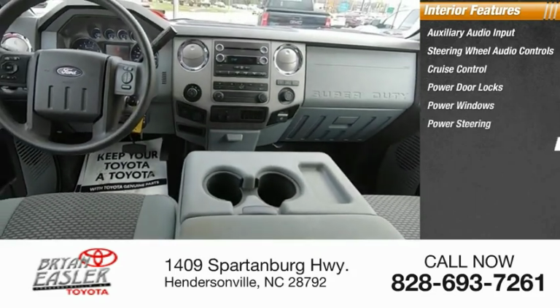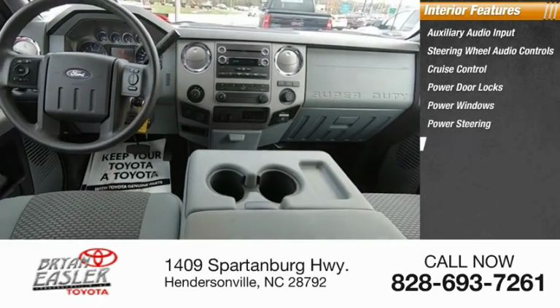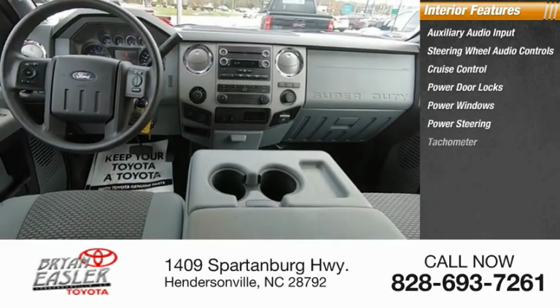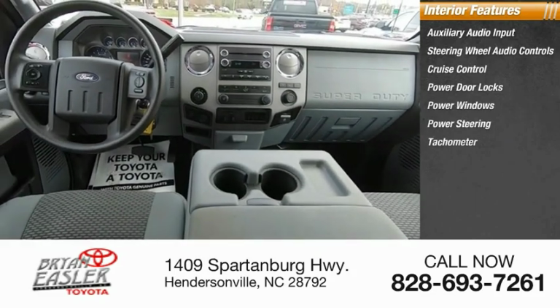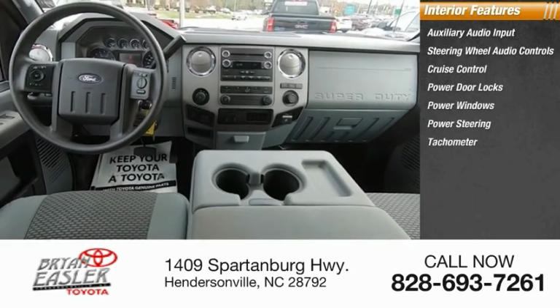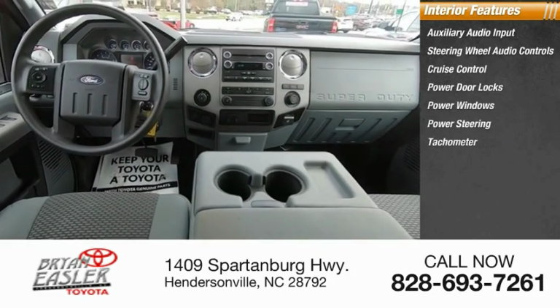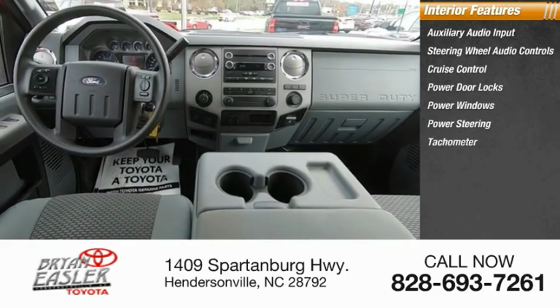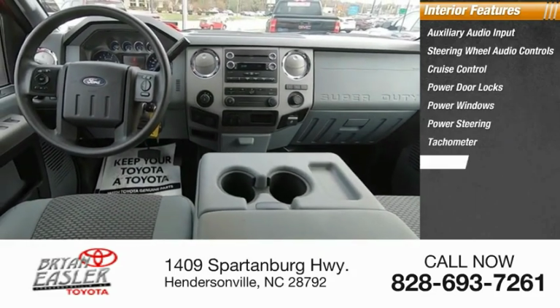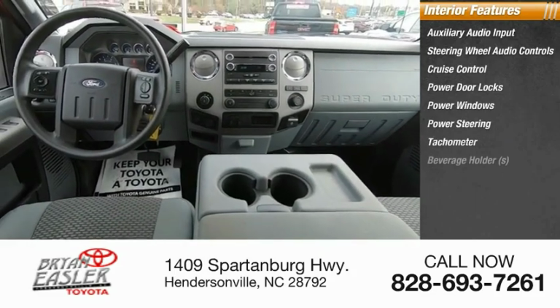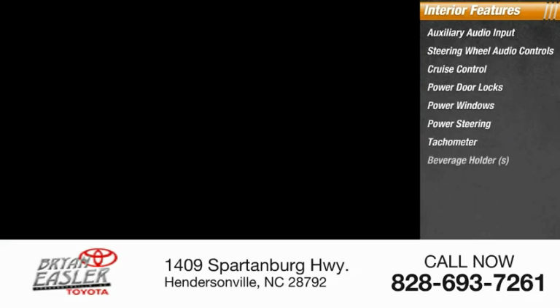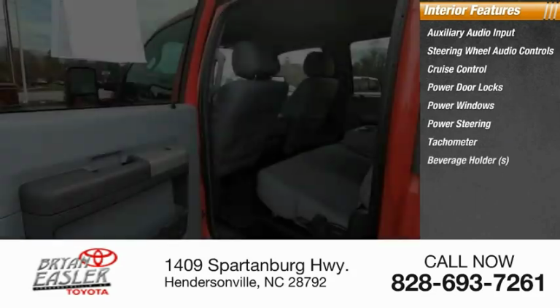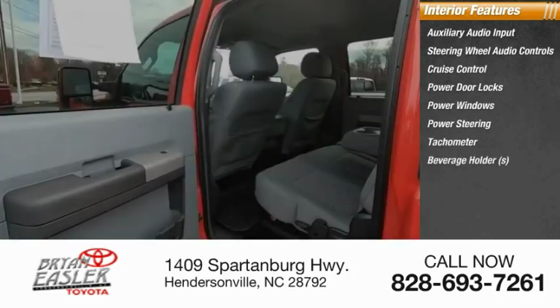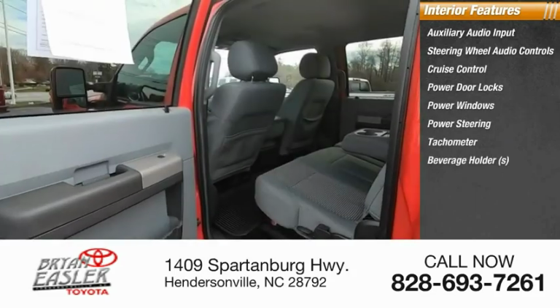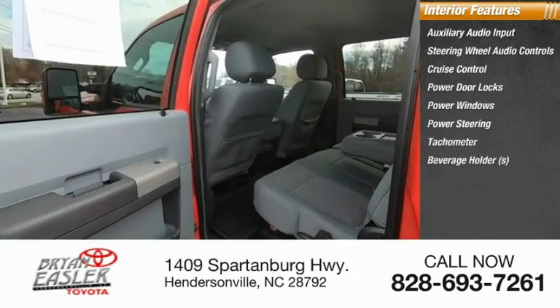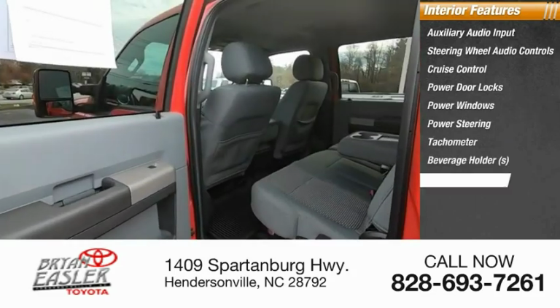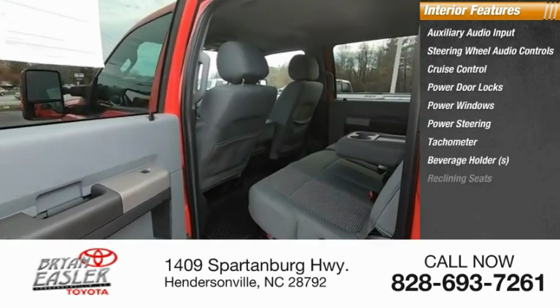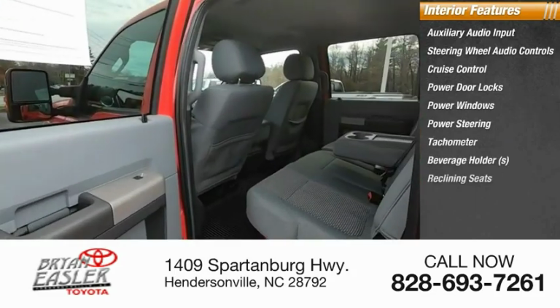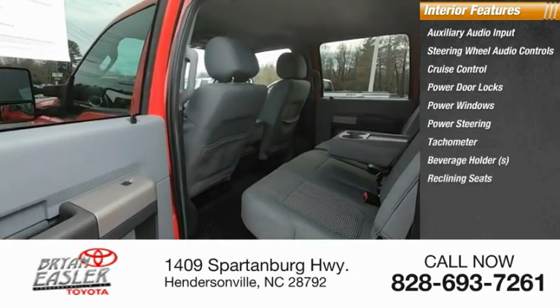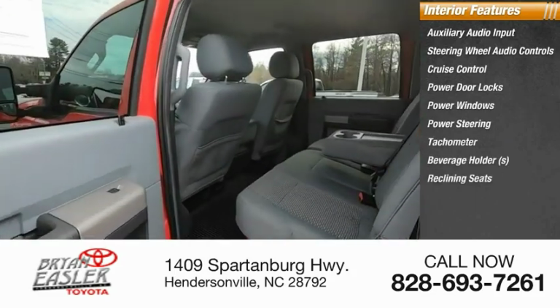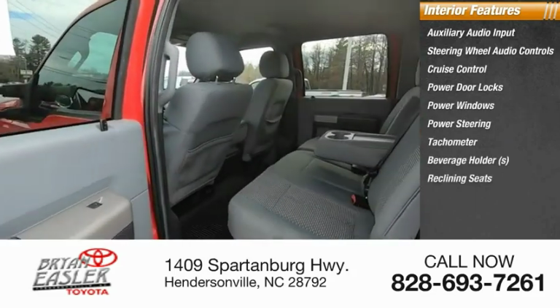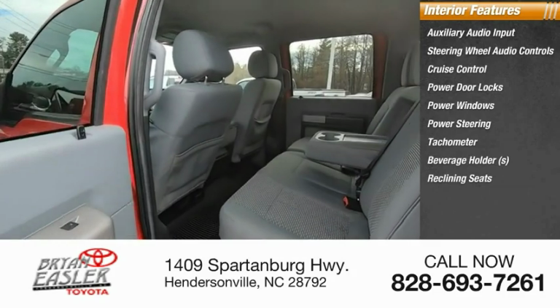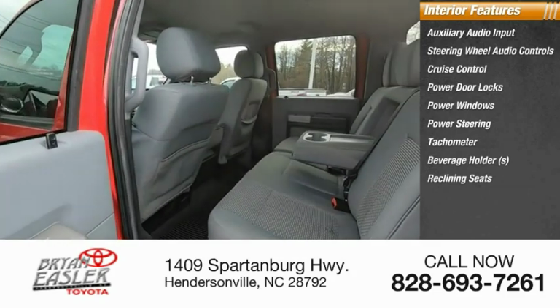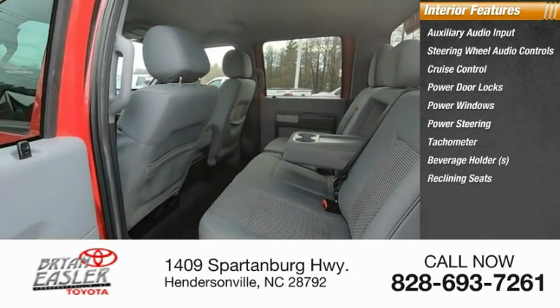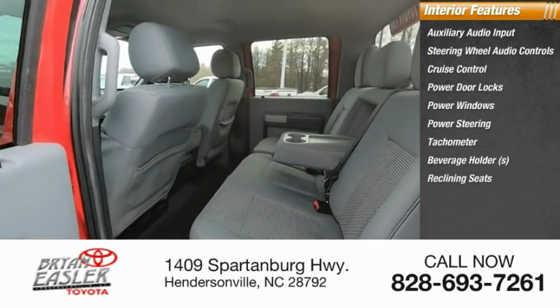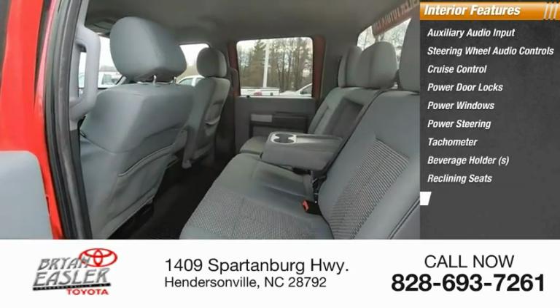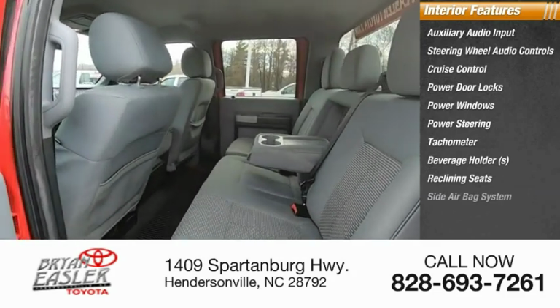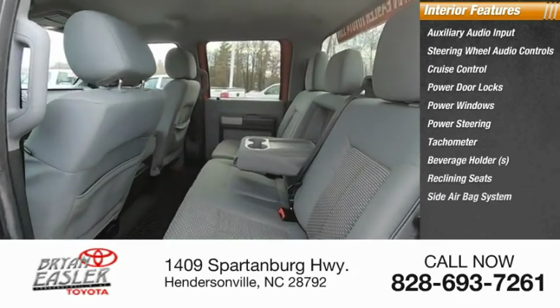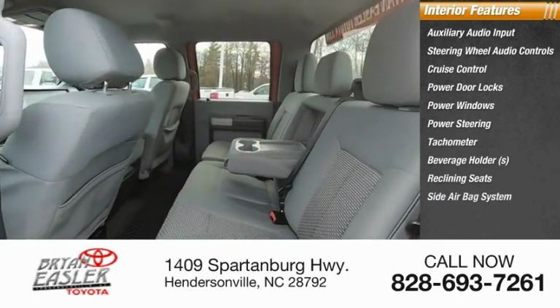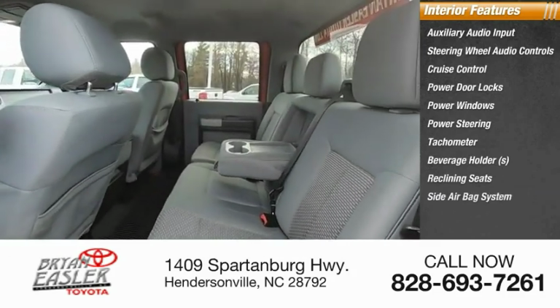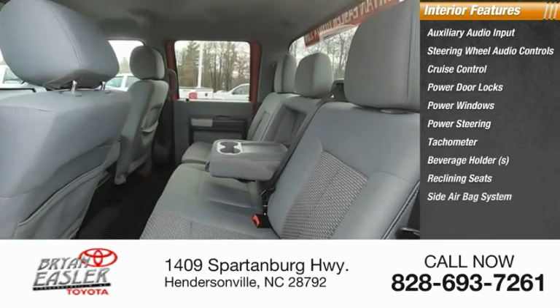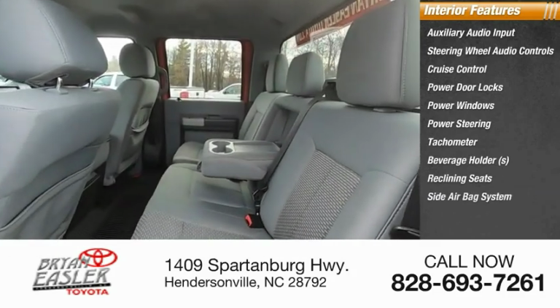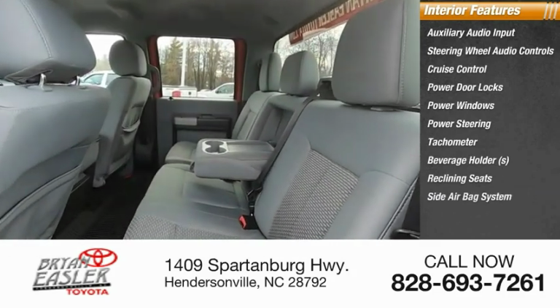Tachometer, beverage holders, reclining seats, and a side airbag system.